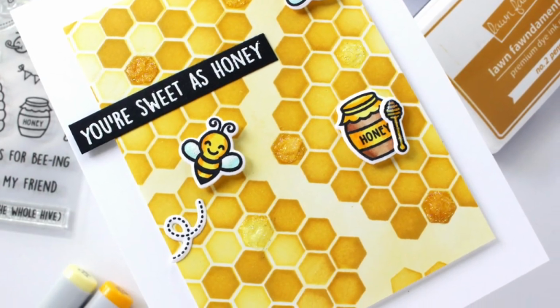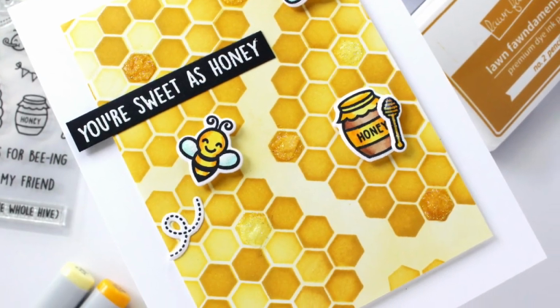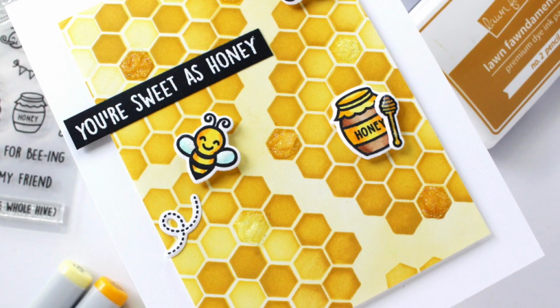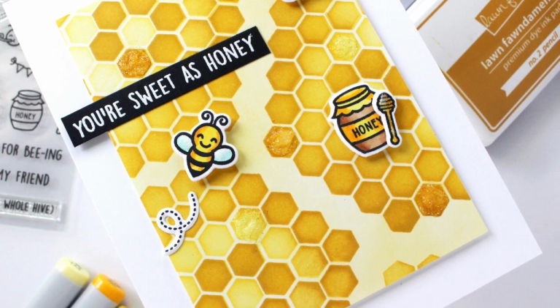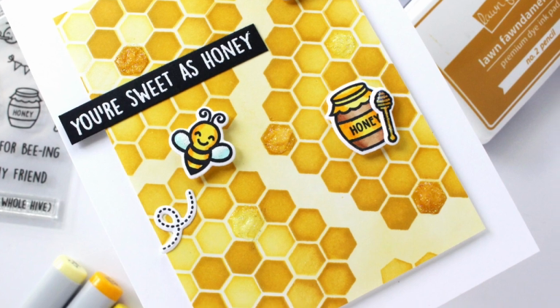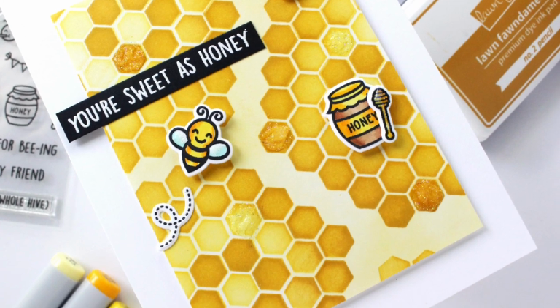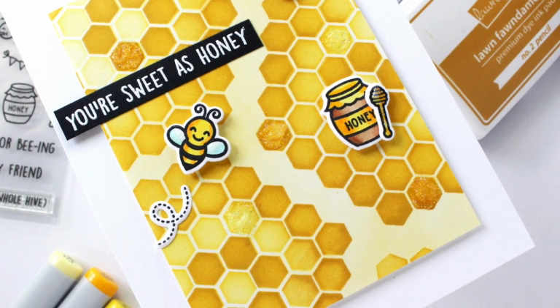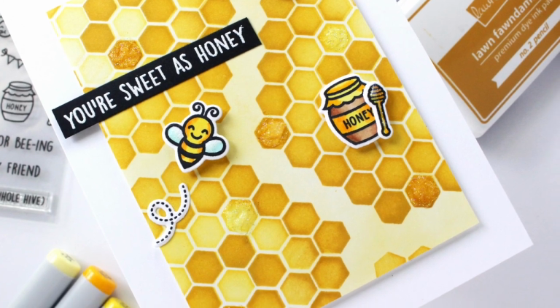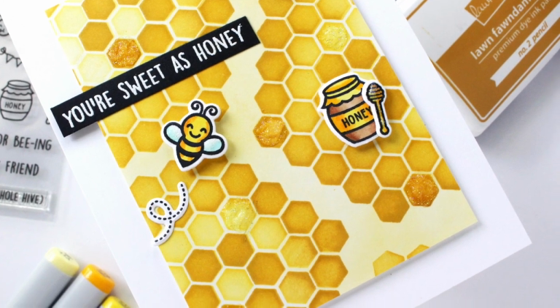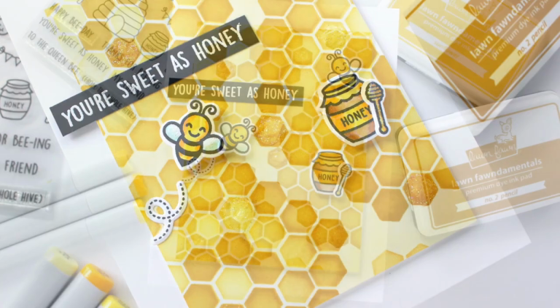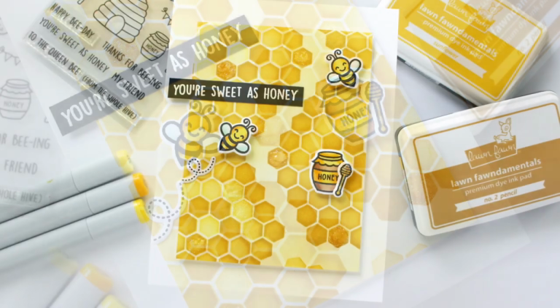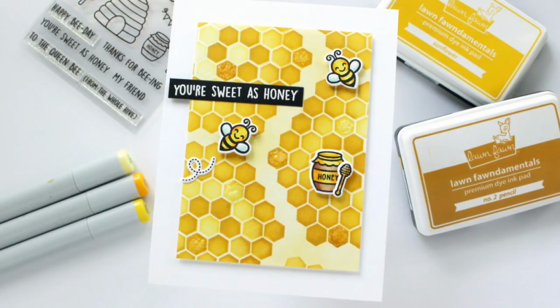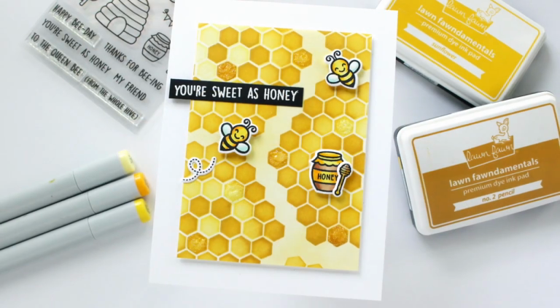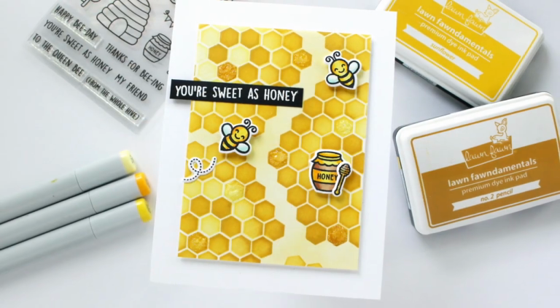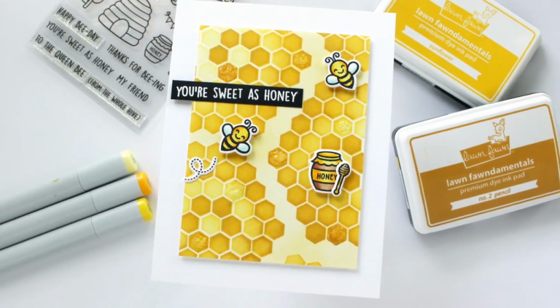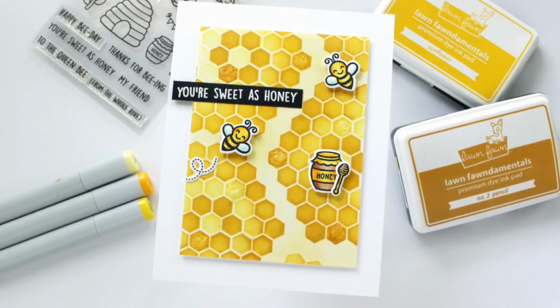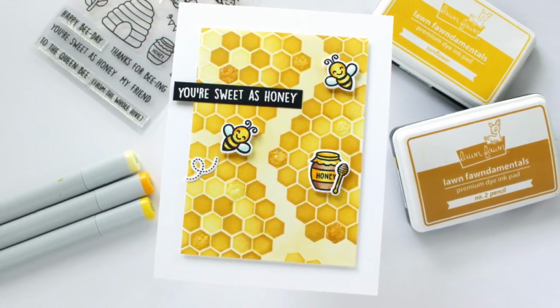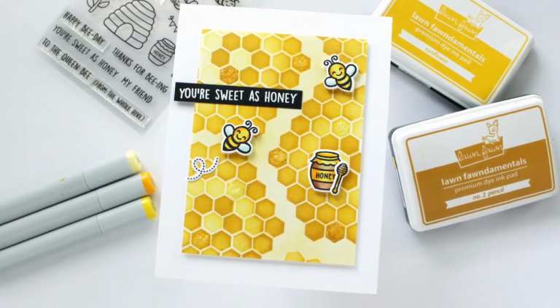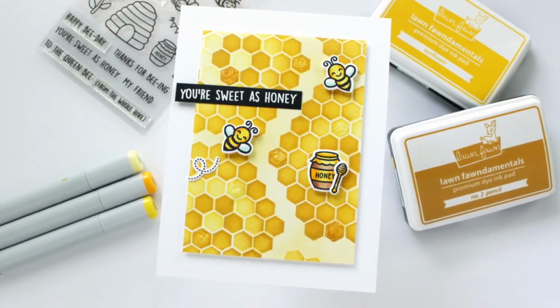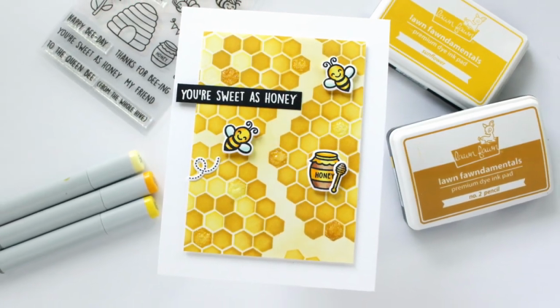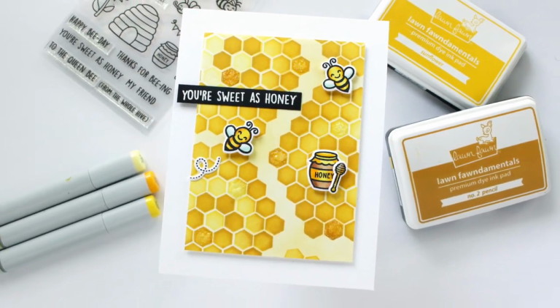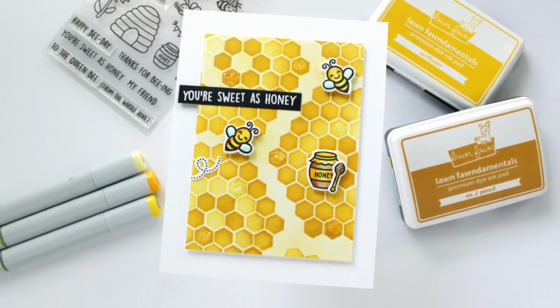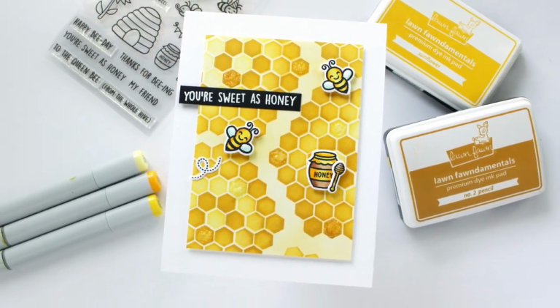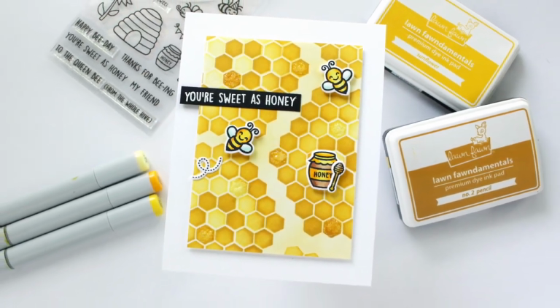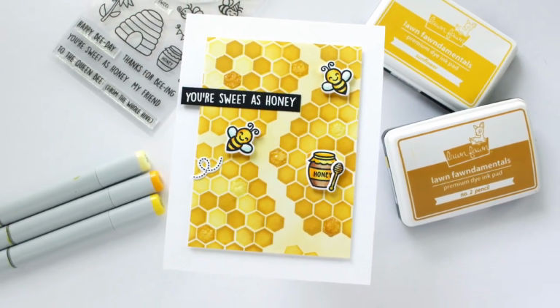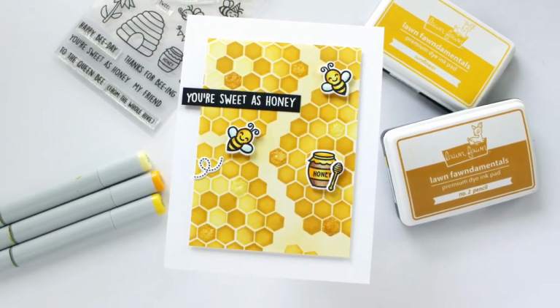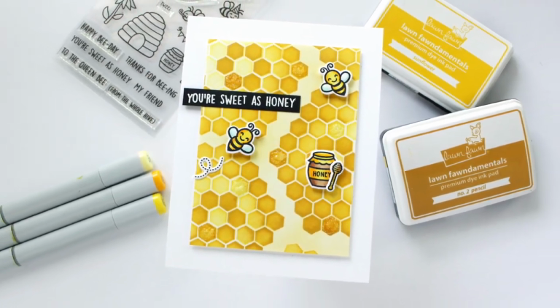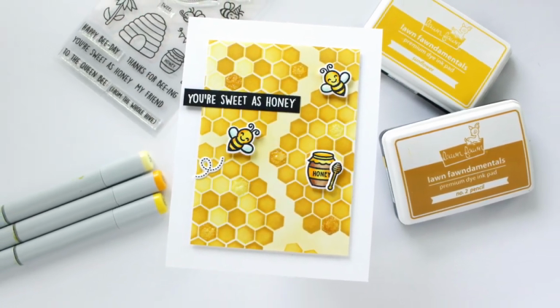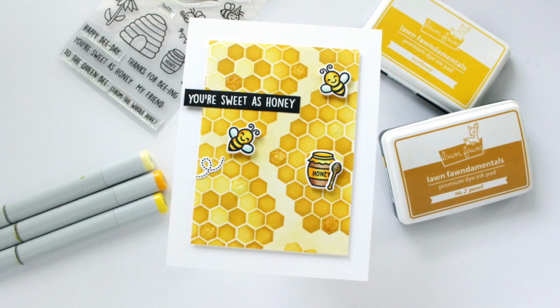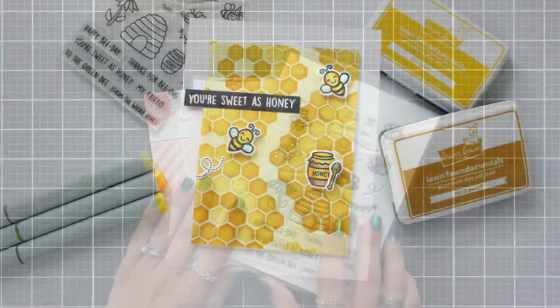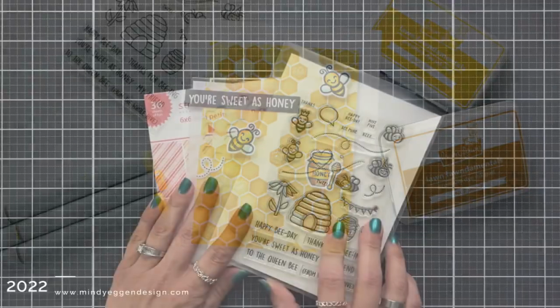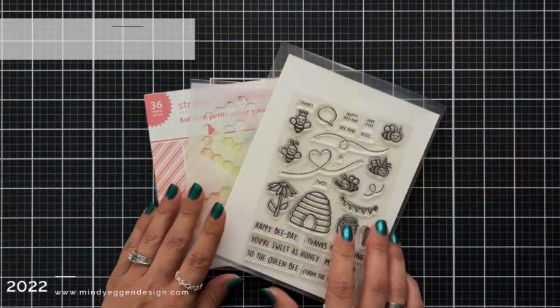I did two cards, but I'm only going to show one in the video for you here today, which is this yellow honeycomb one.